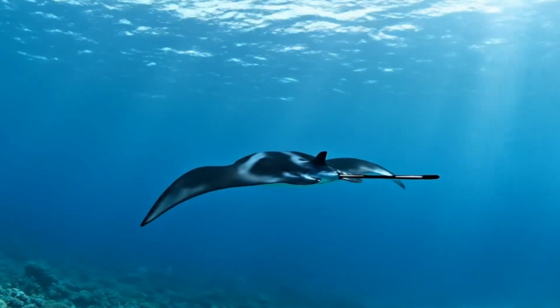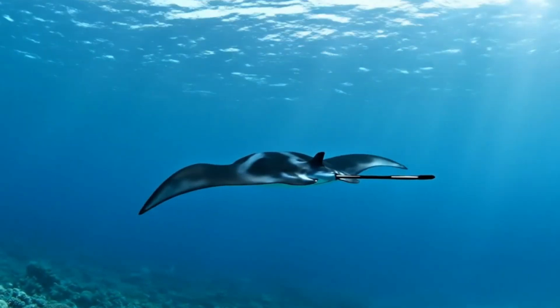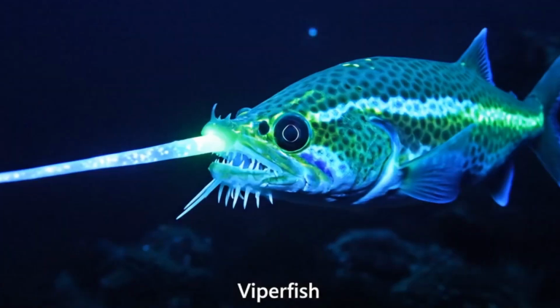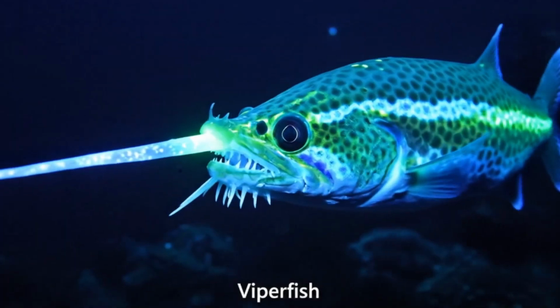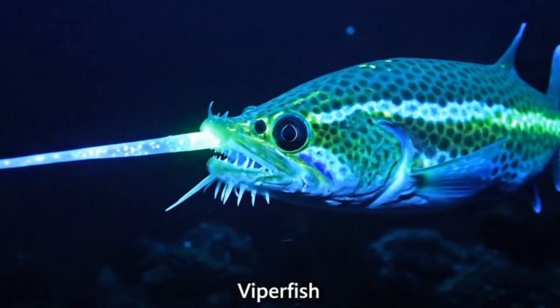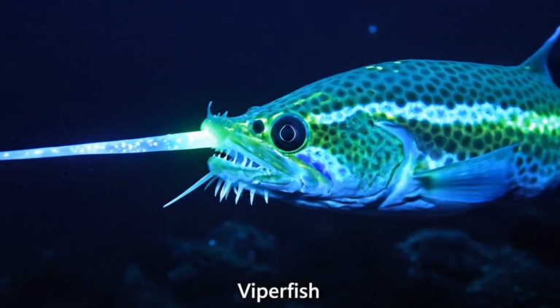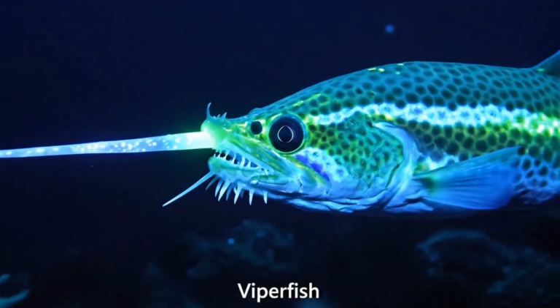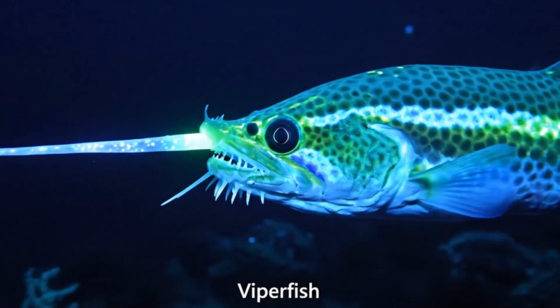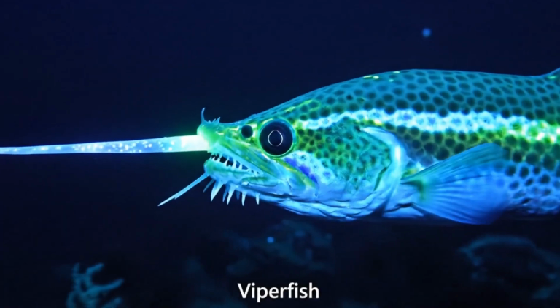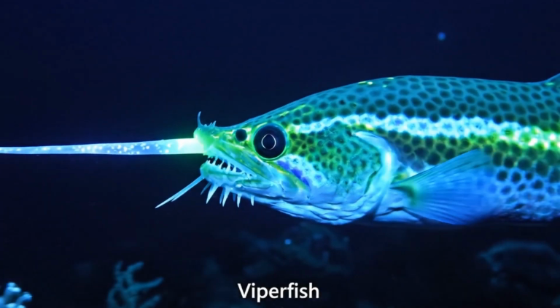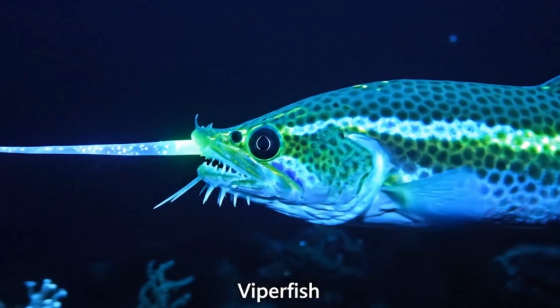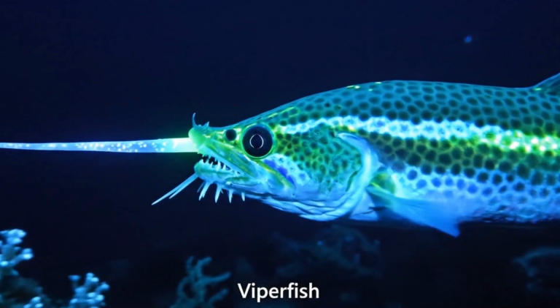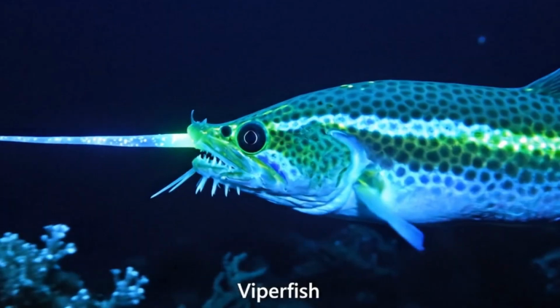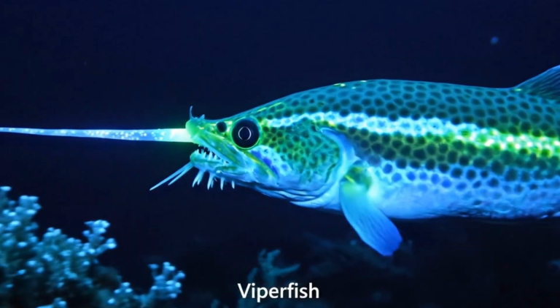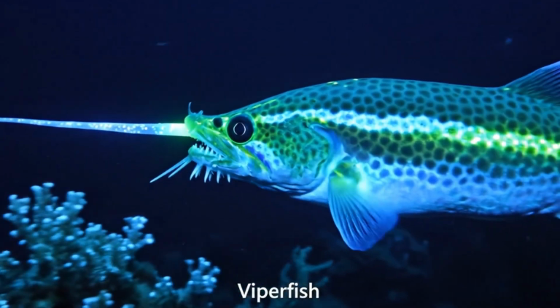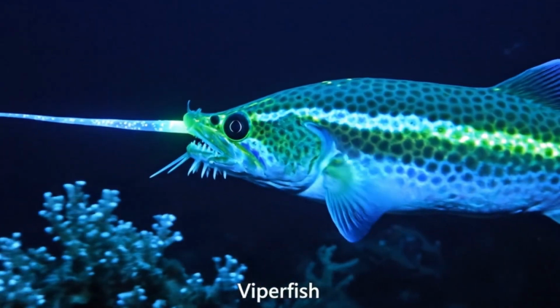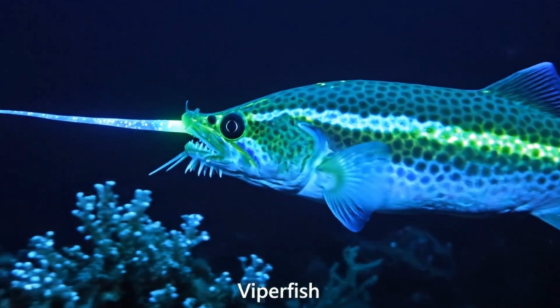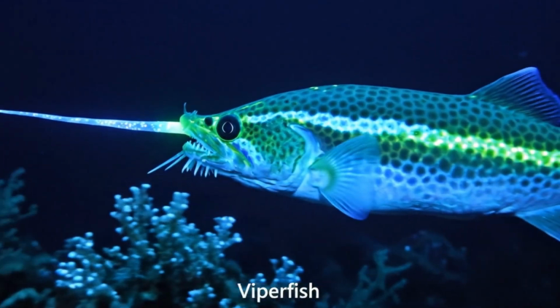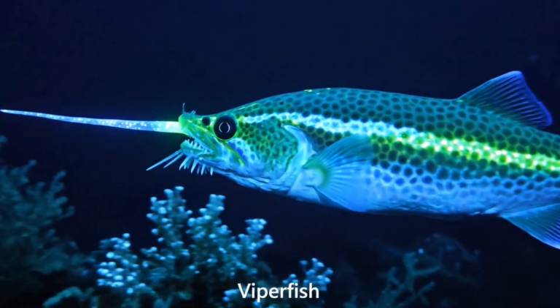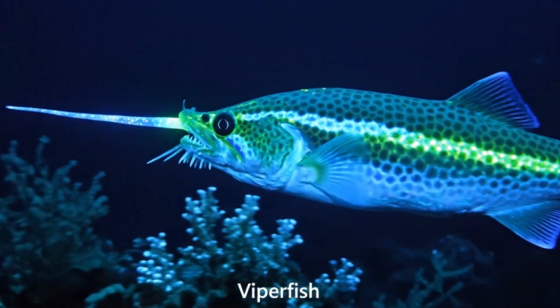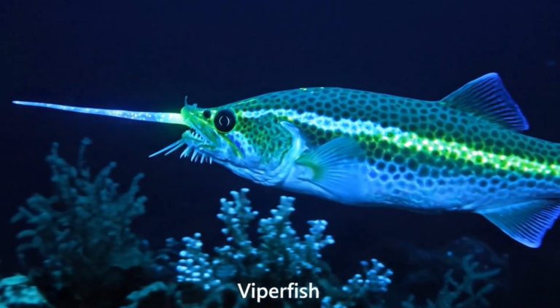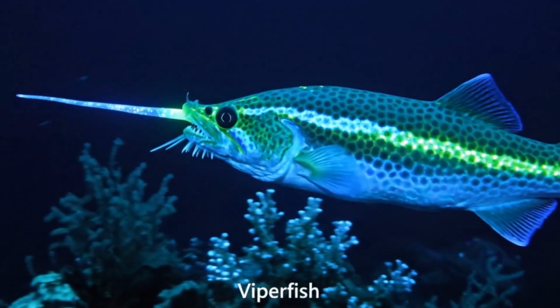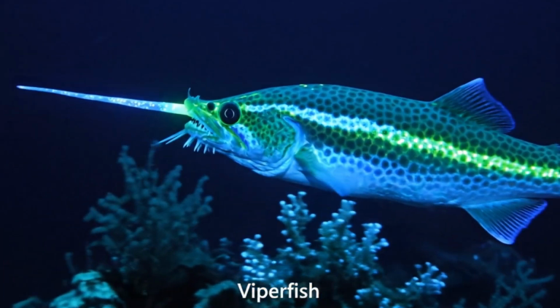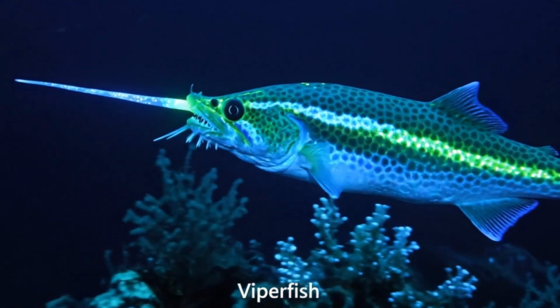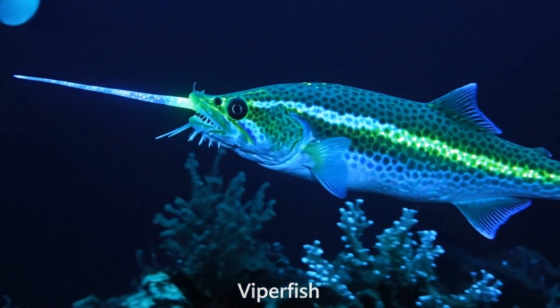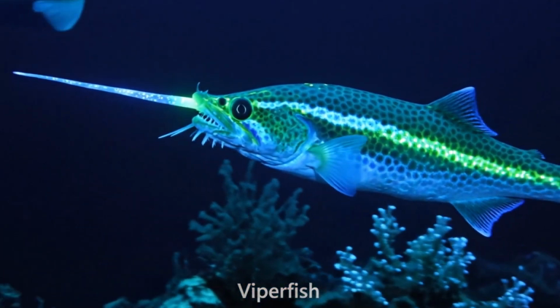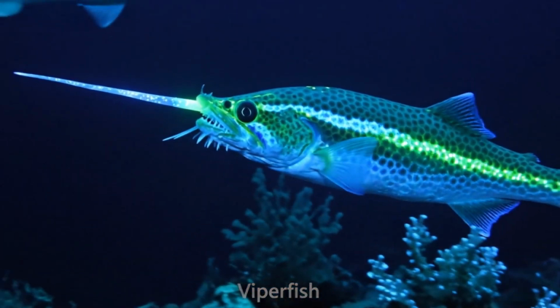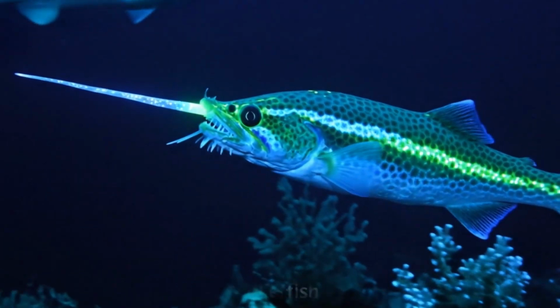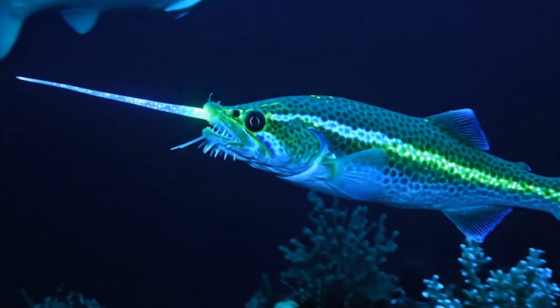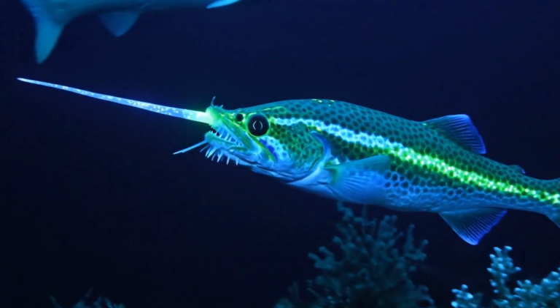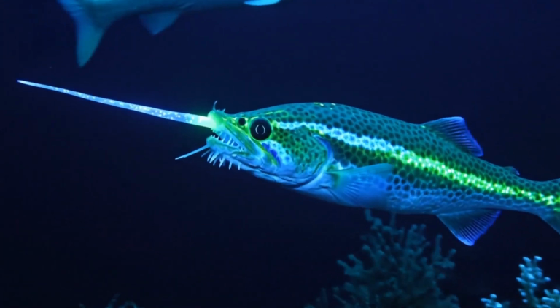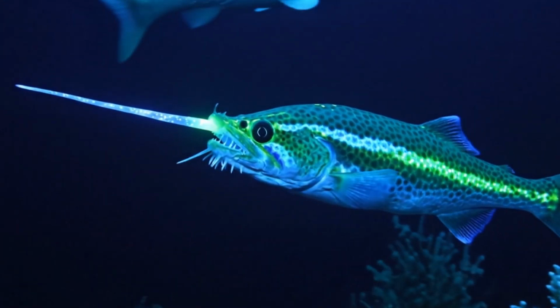Here's a viperfish. It has long, sharp teeth and lives in the deep ocean waters near the Caribbean.